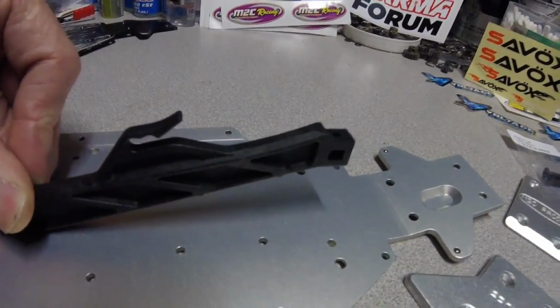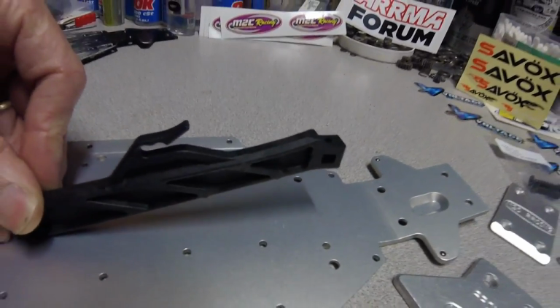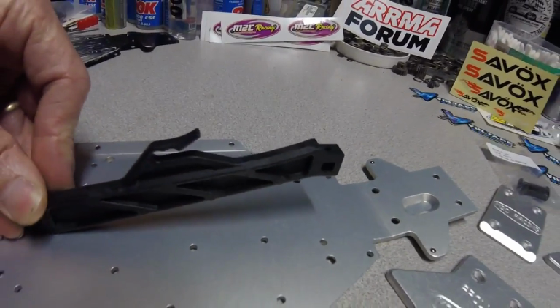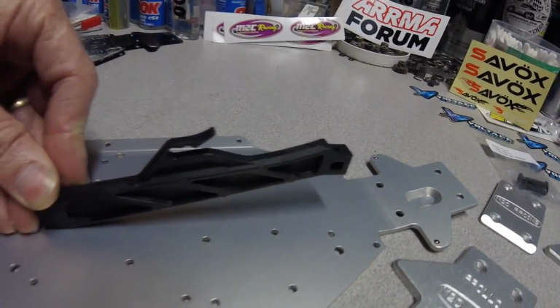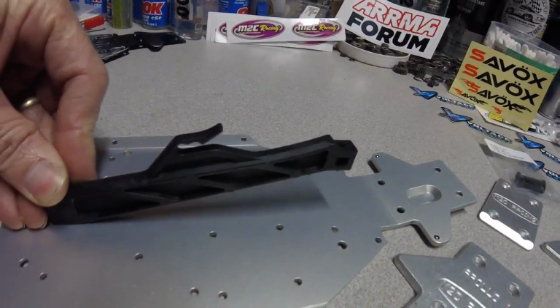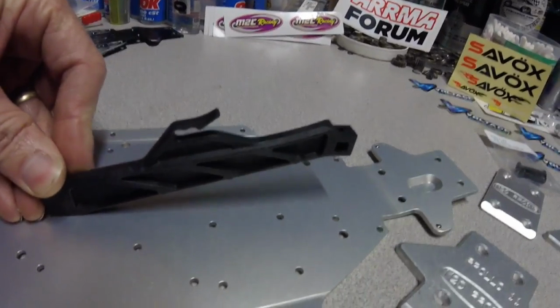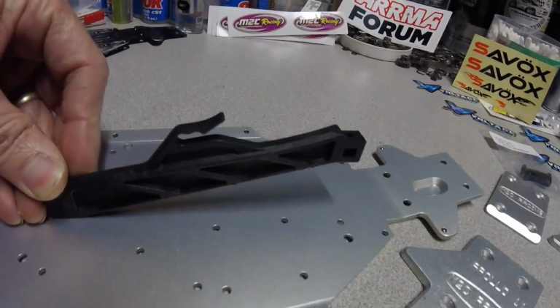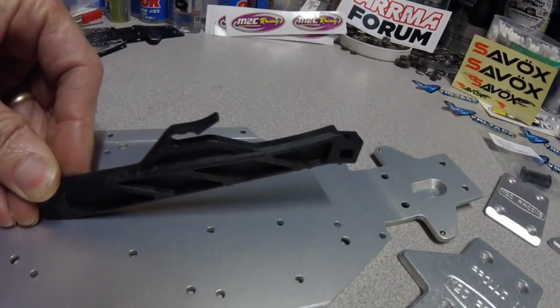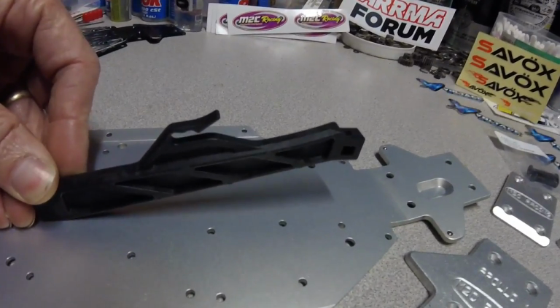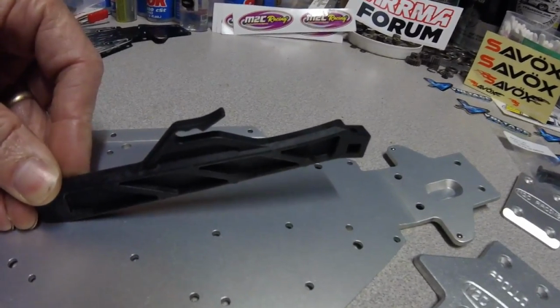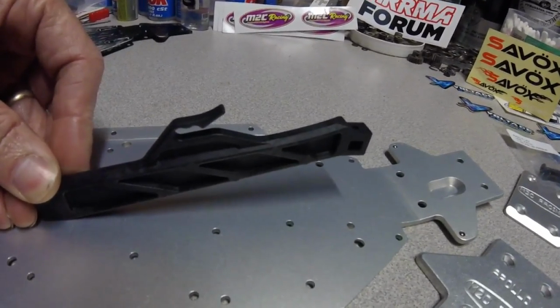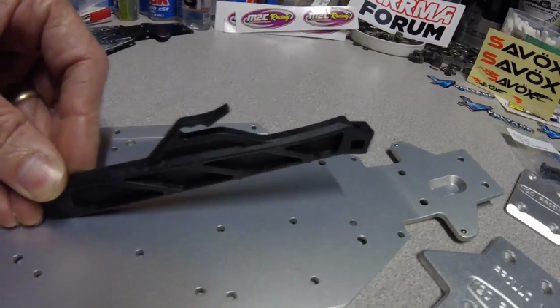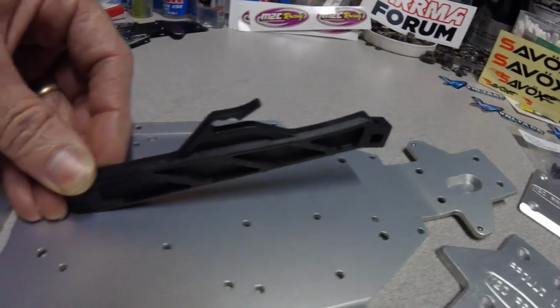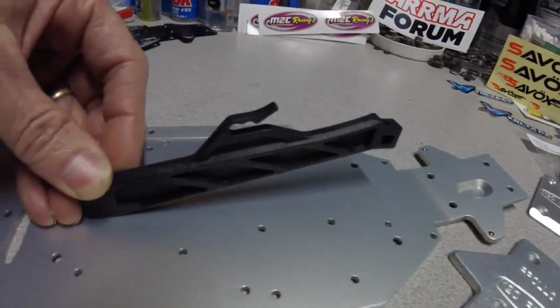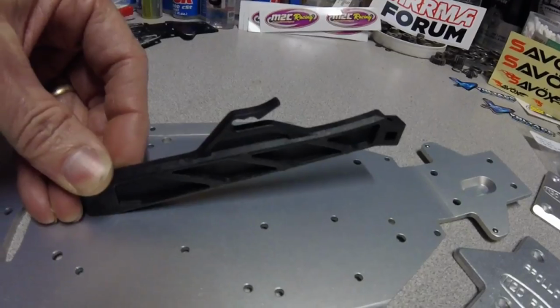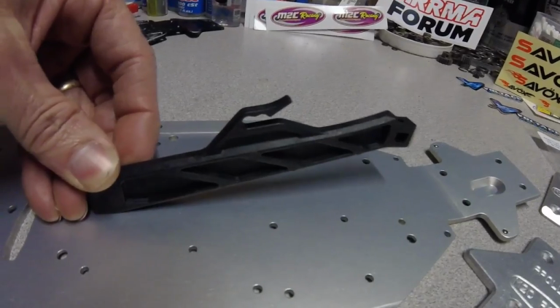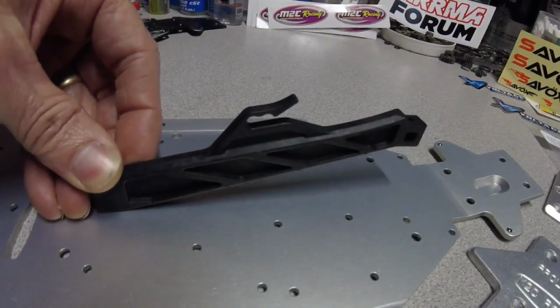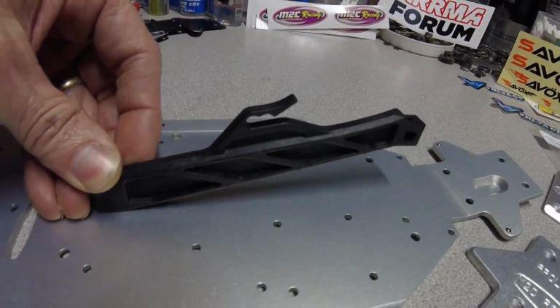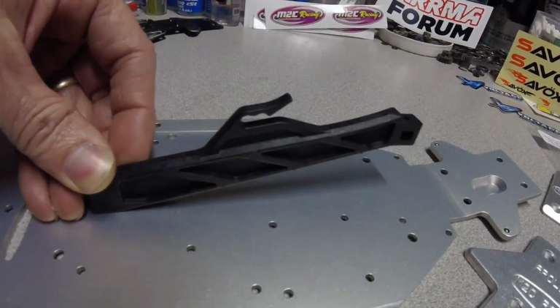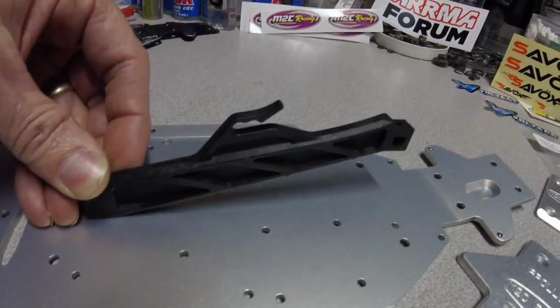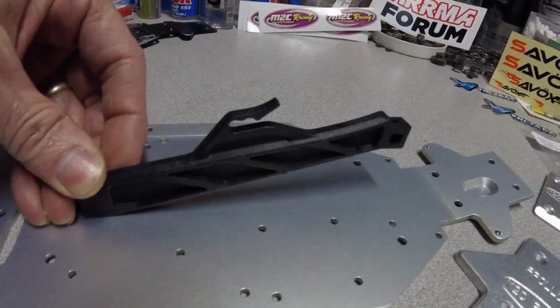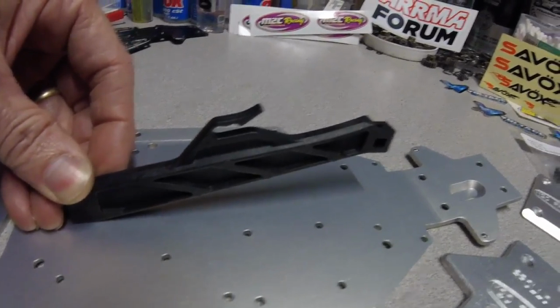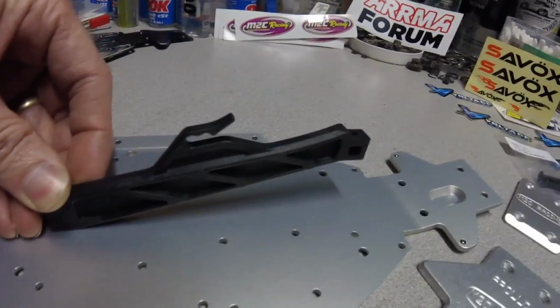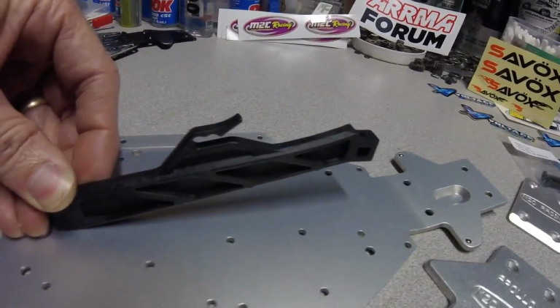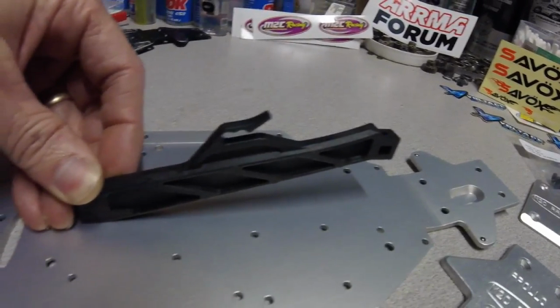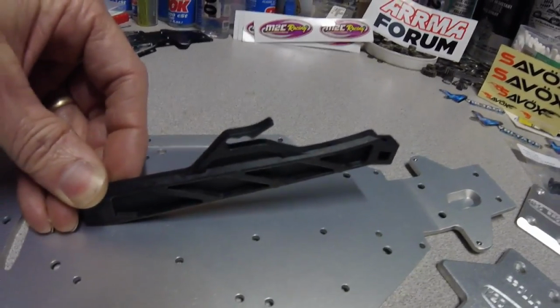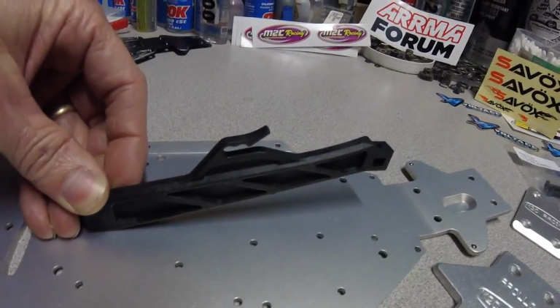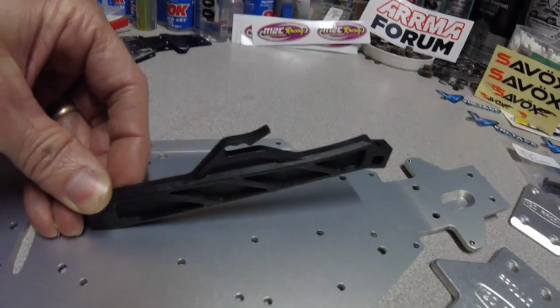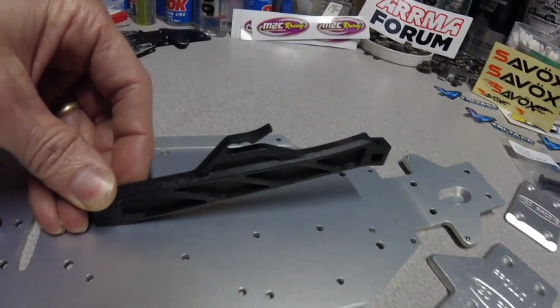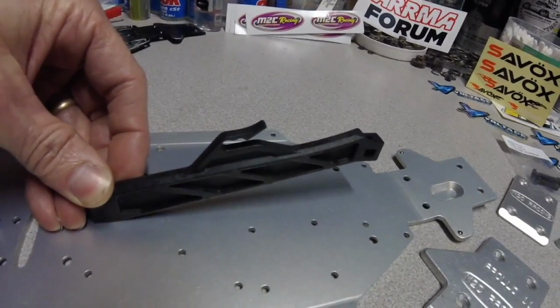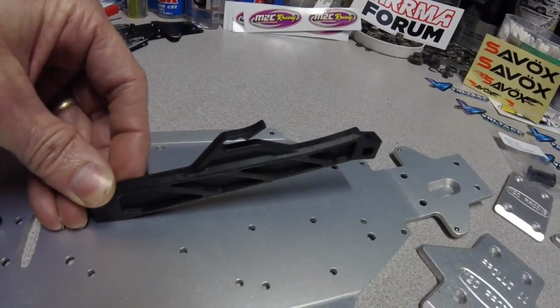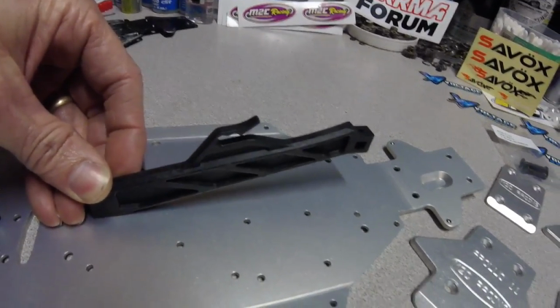Do not fully tighten your hardware until you've got your braces in place, then go ahead and cinch everything down.